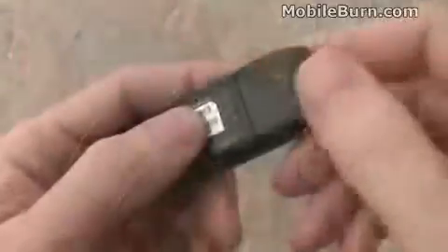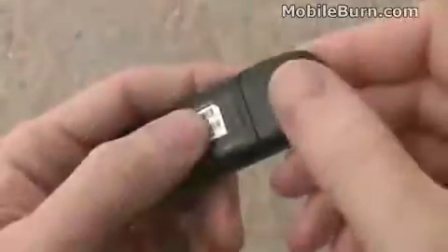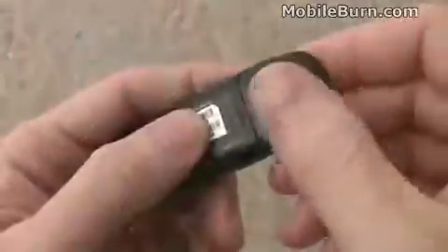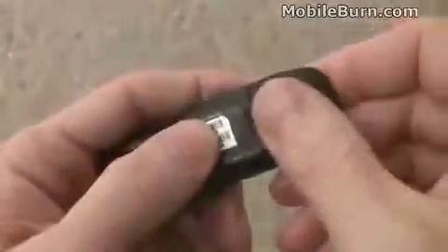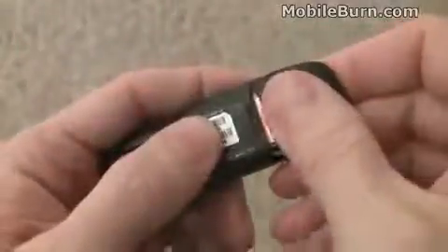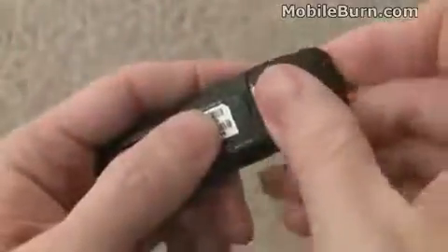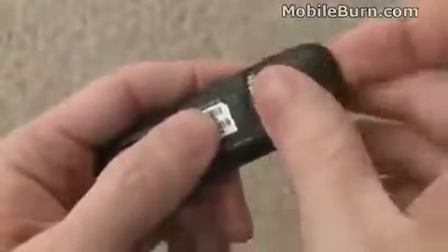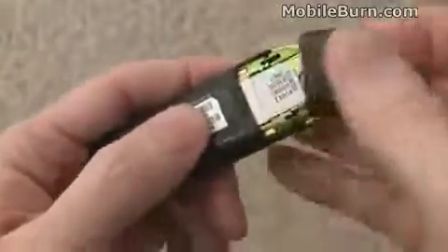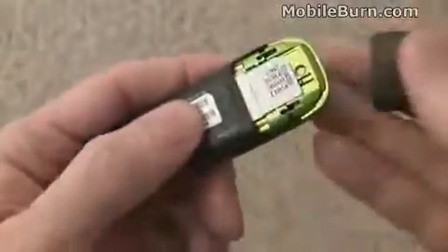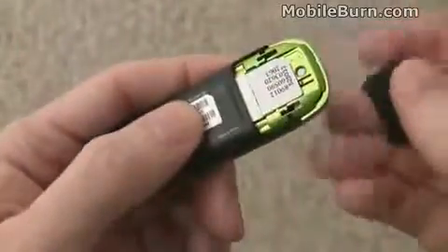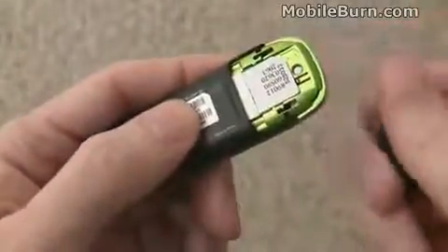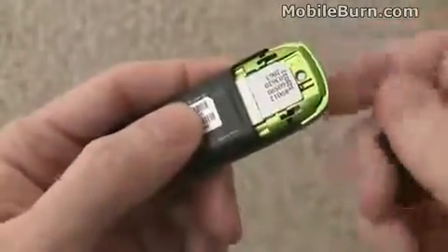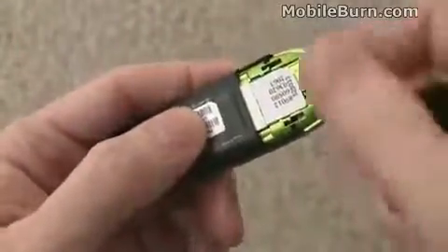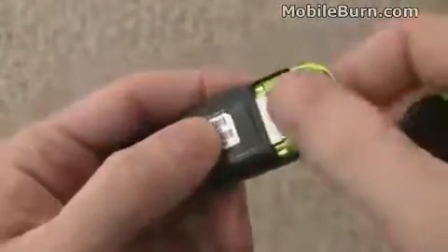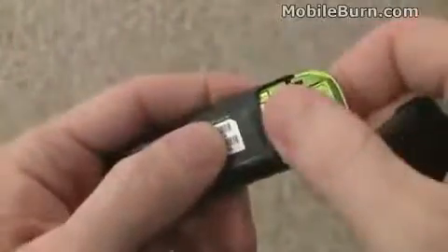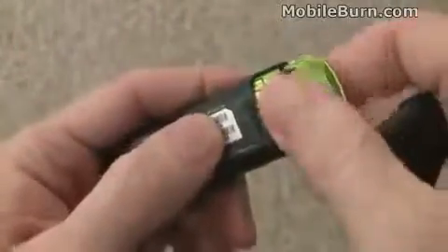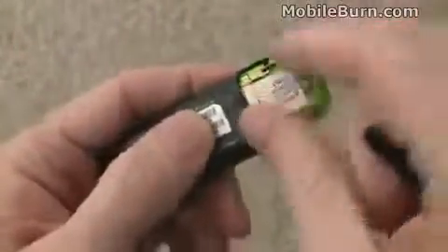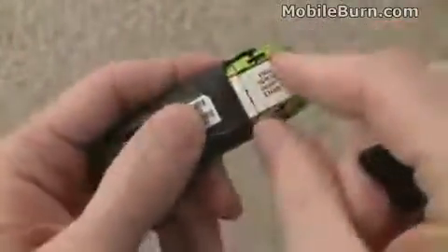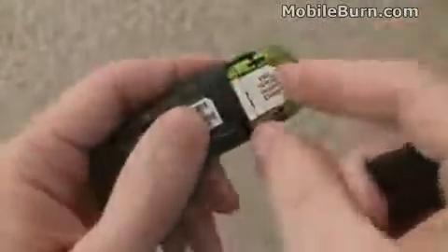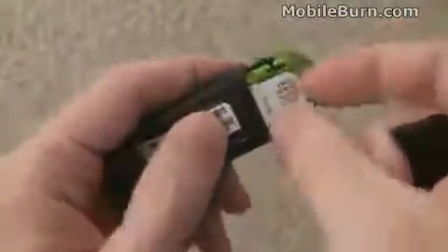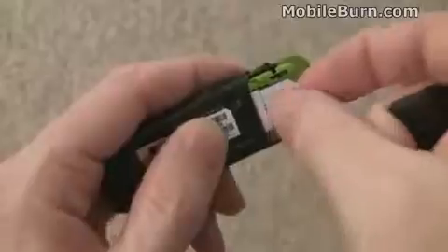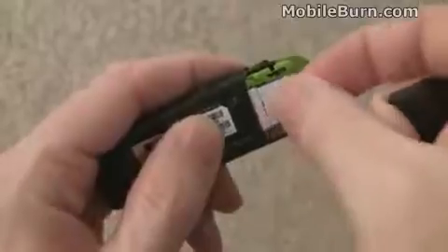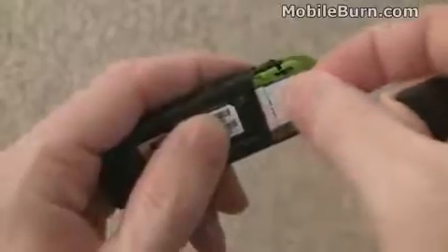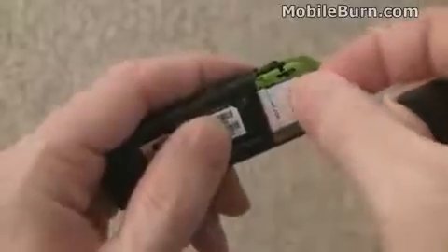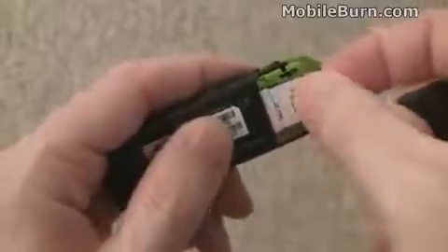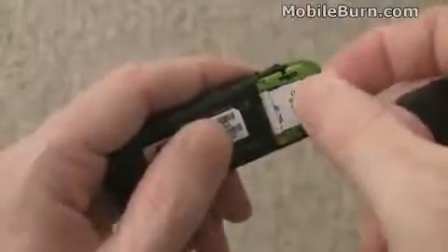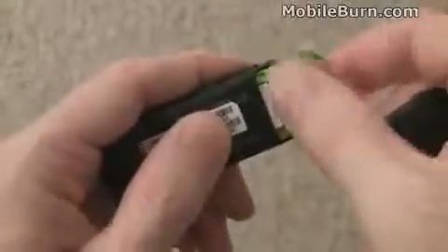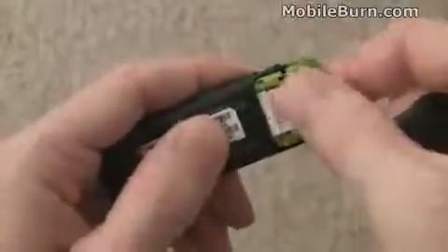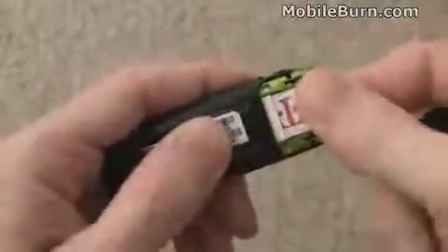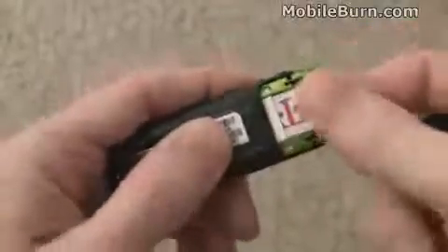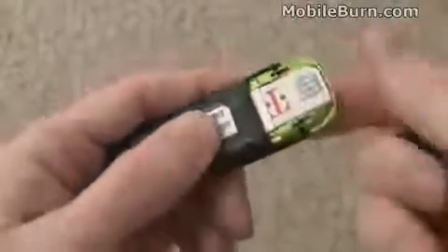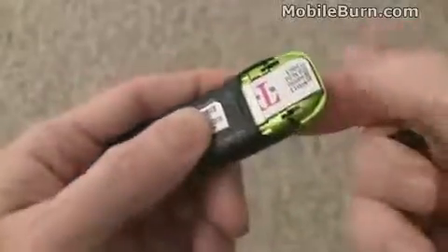Let's open up the back of the device just so you can see where the SIM card goes in. Nothing too tricky — it just slides out.